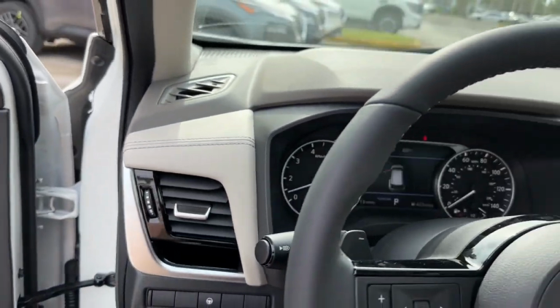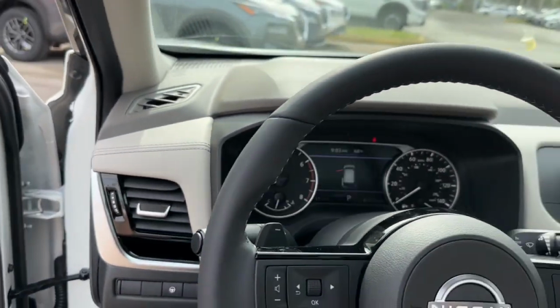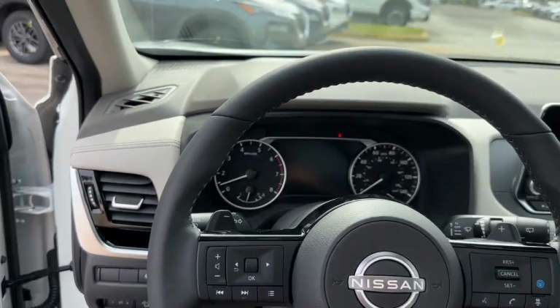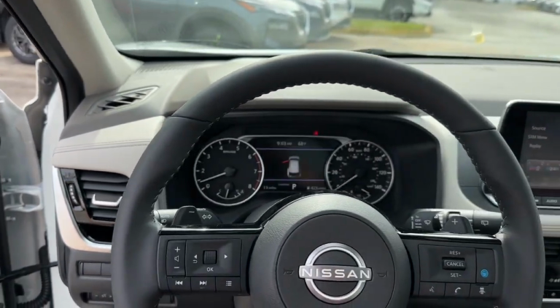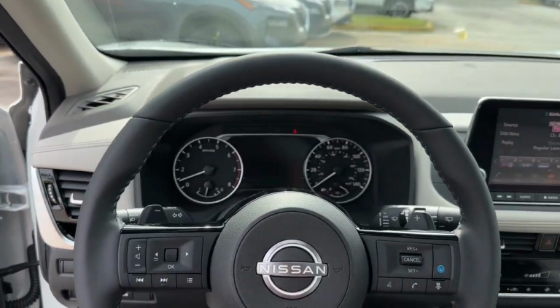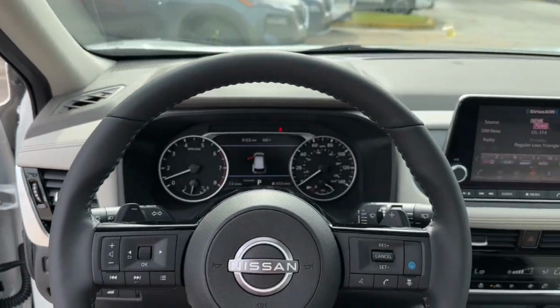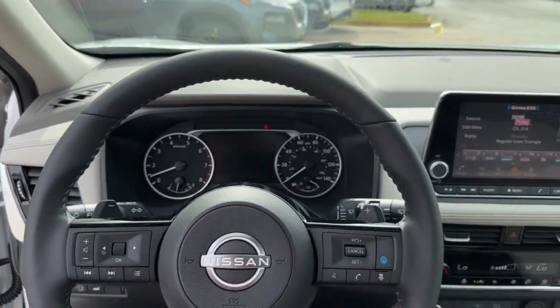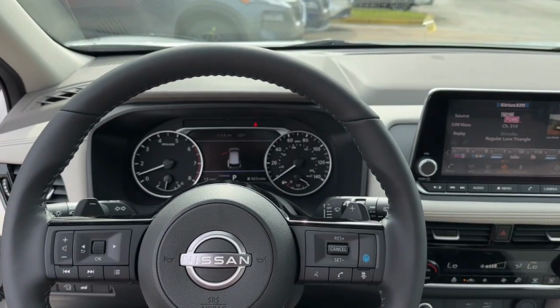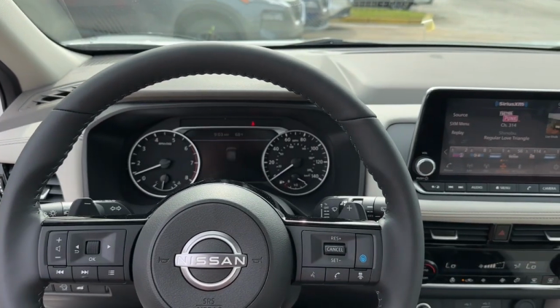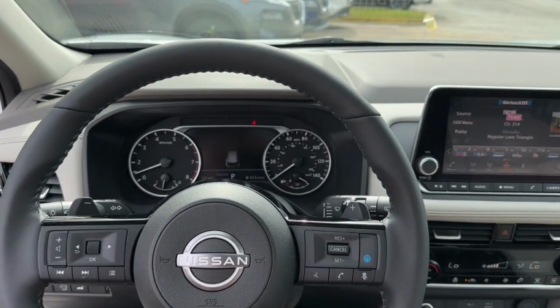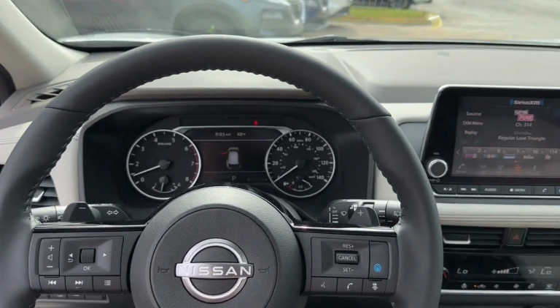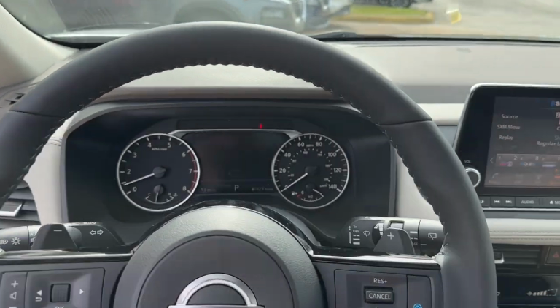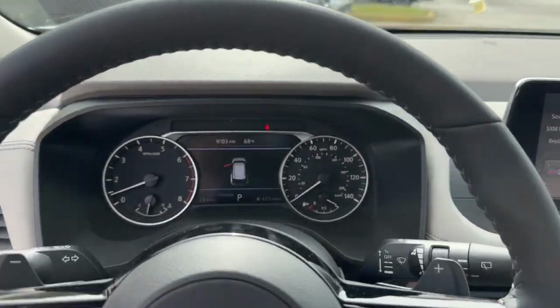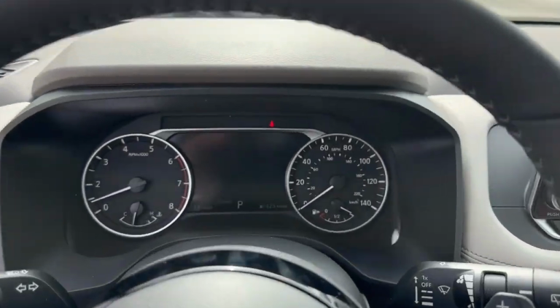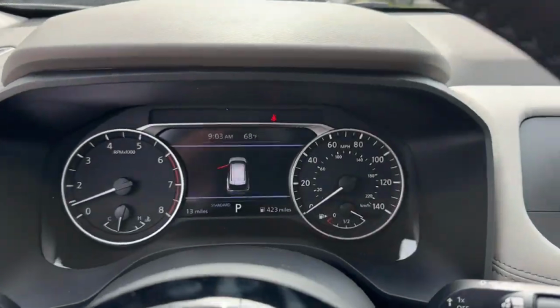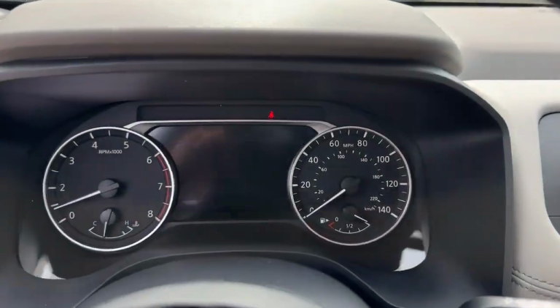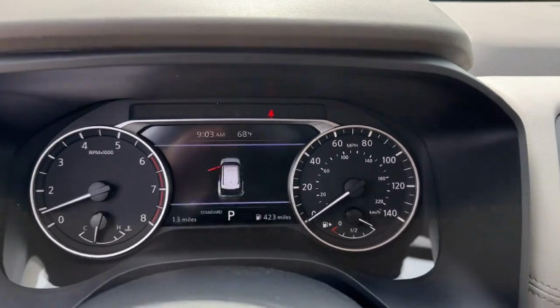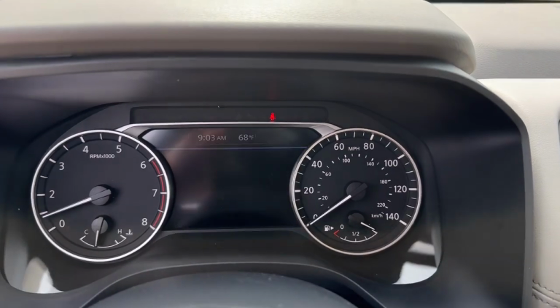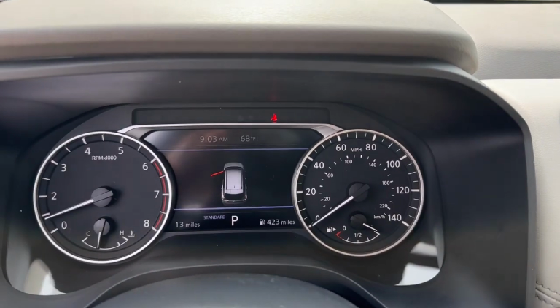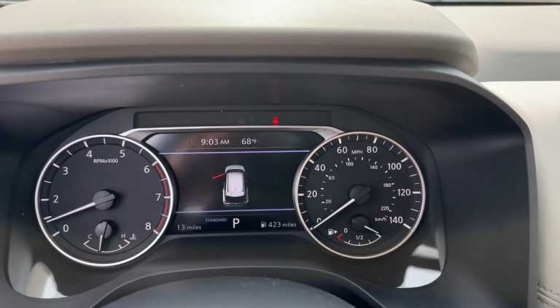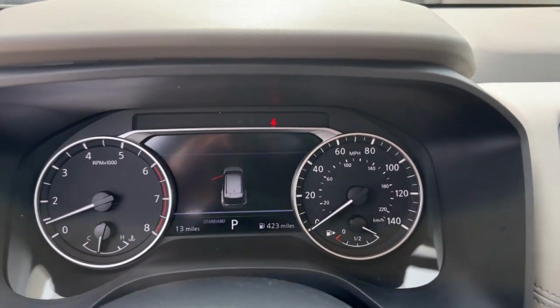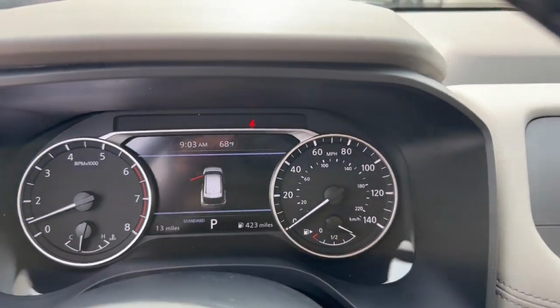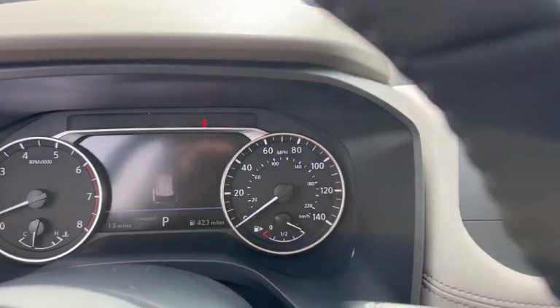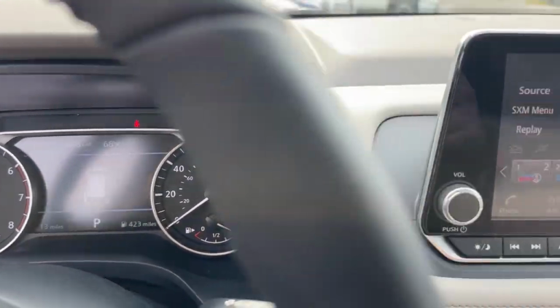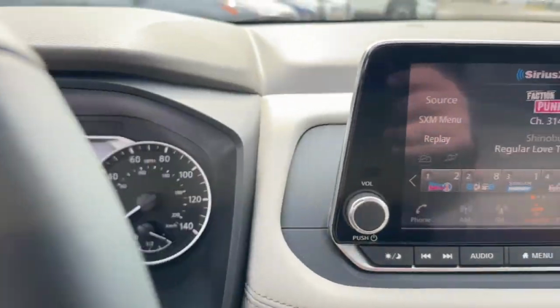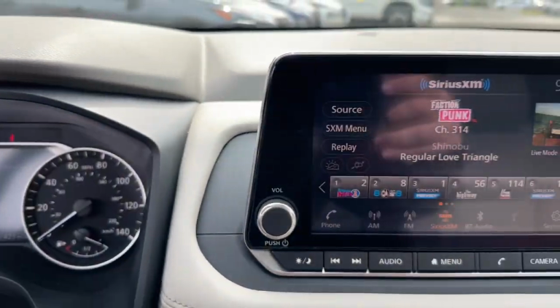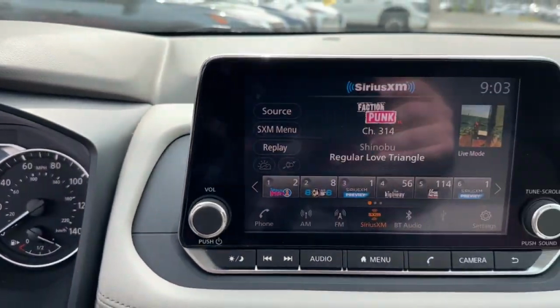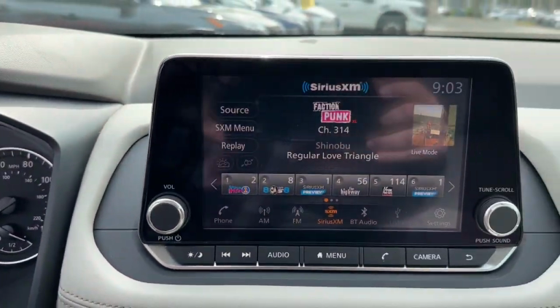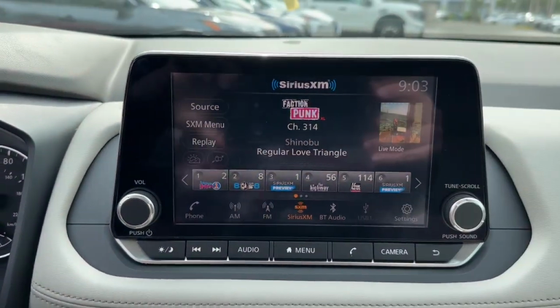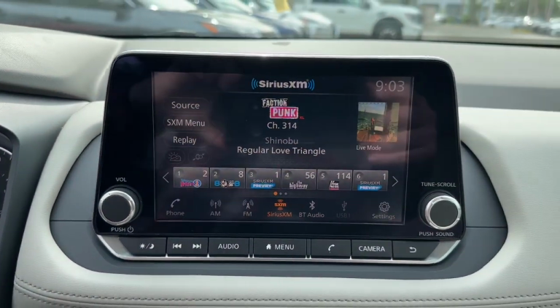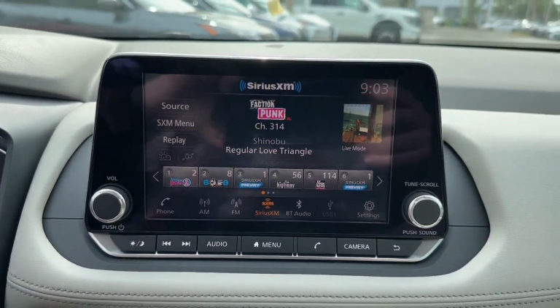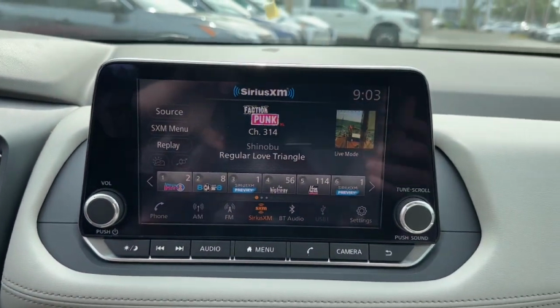Sun/moonroof, backup camera, power liftgate, power passenger seat, keyless start.